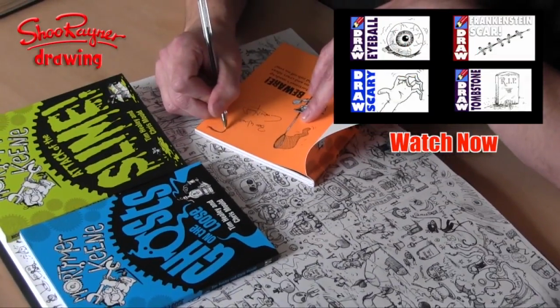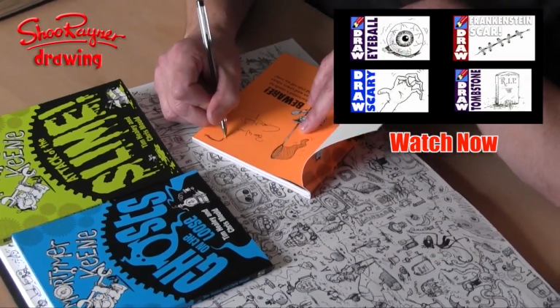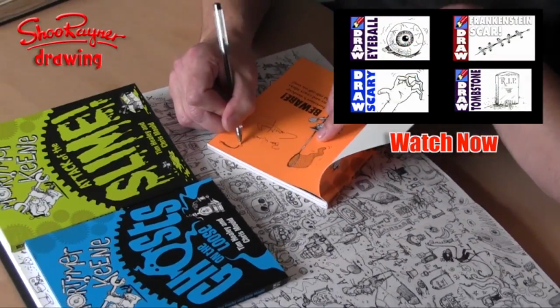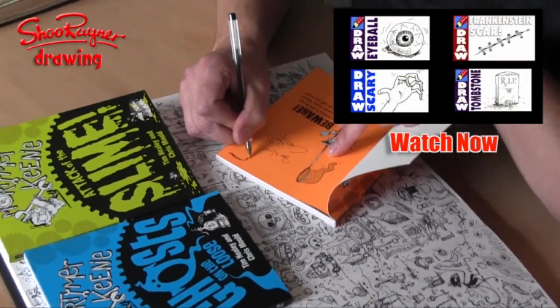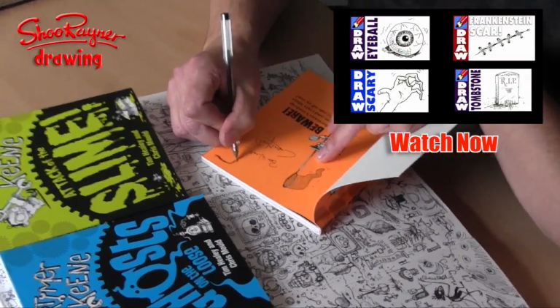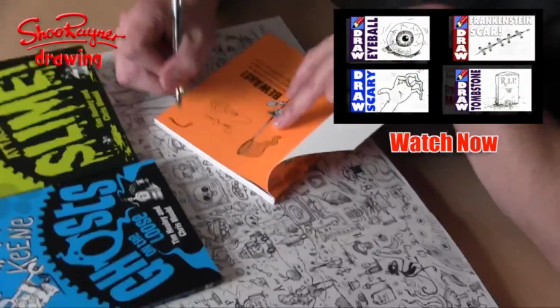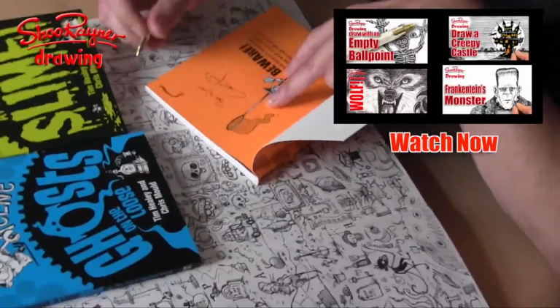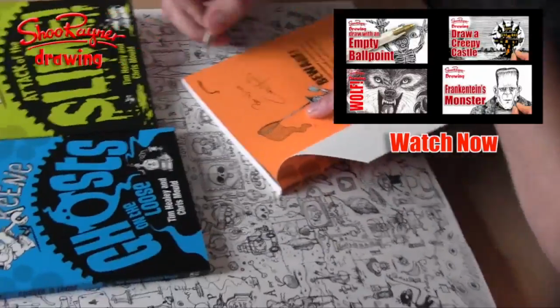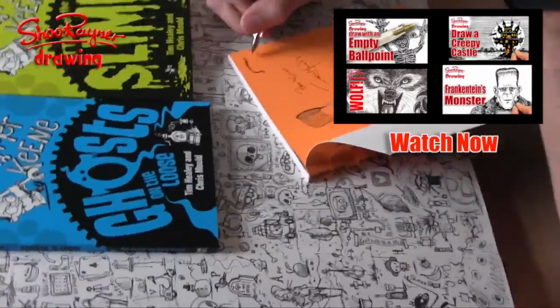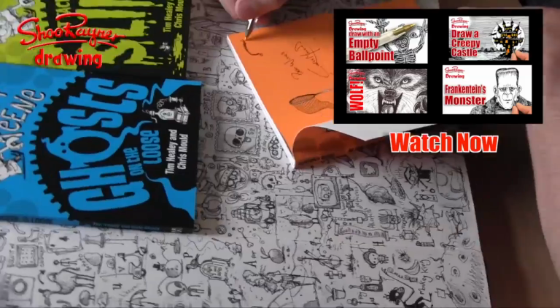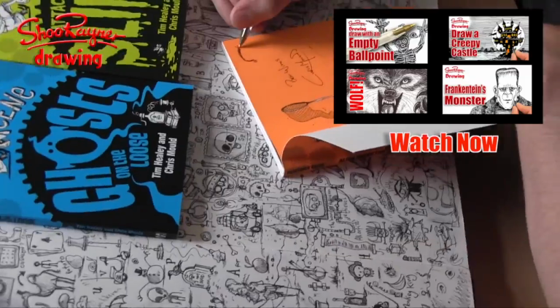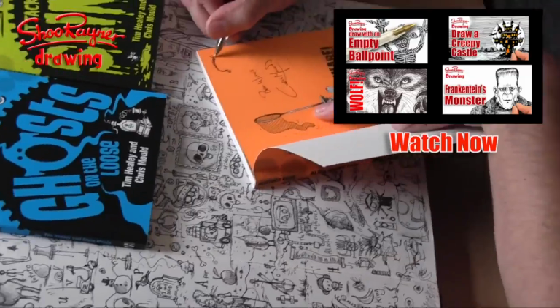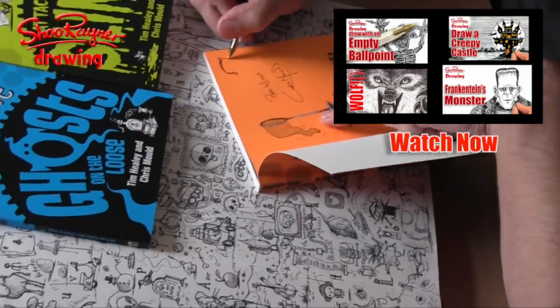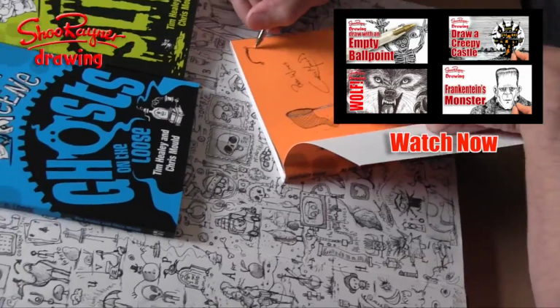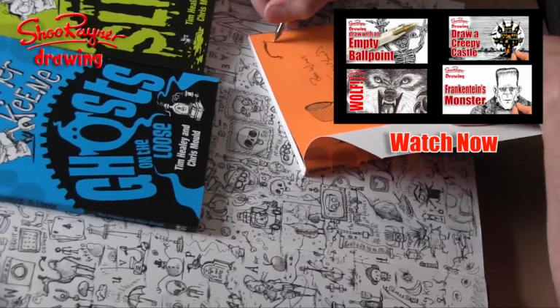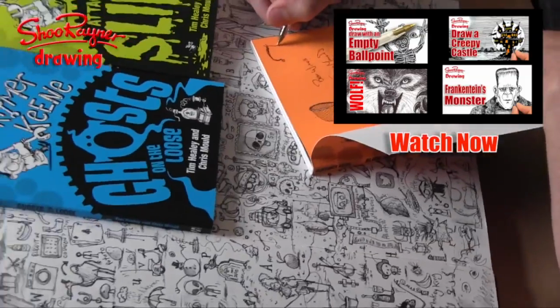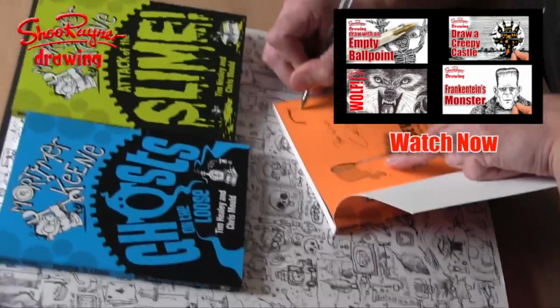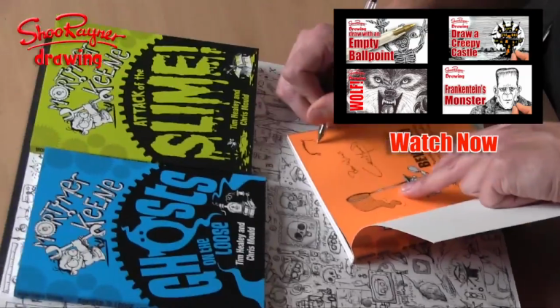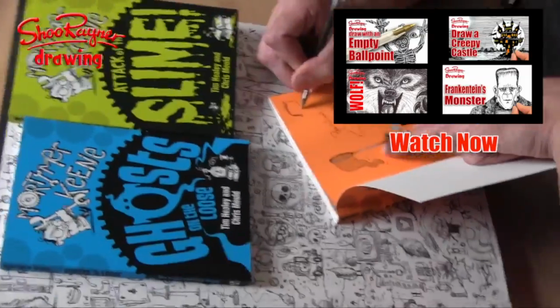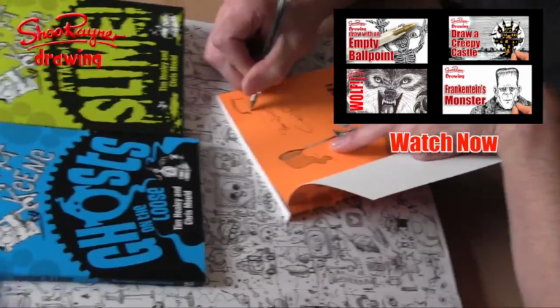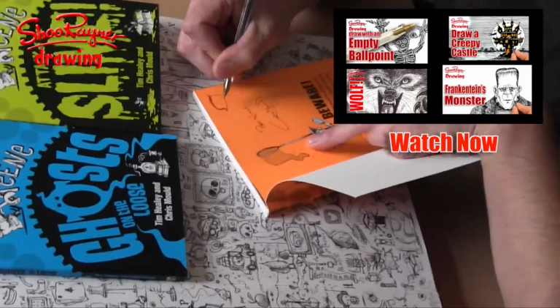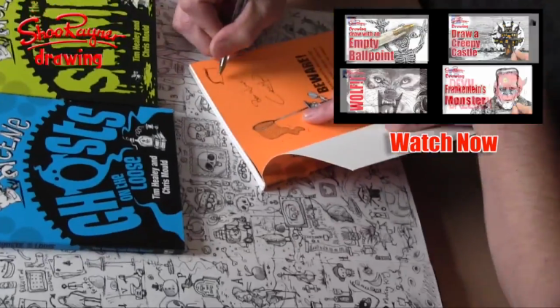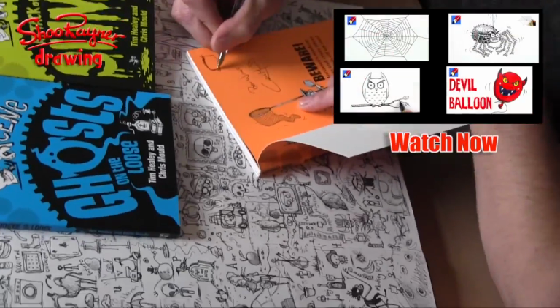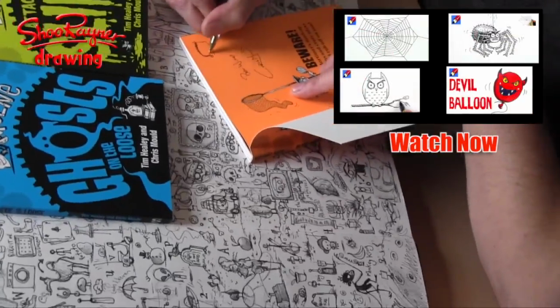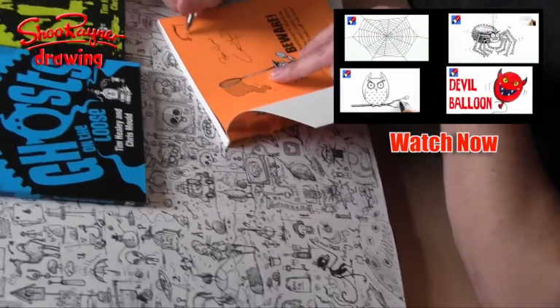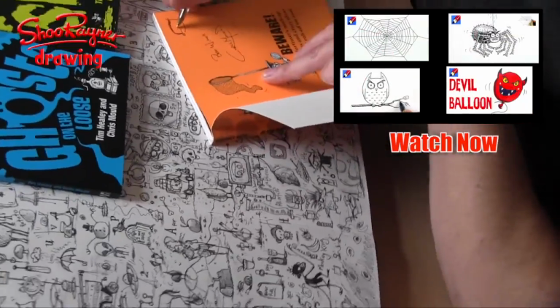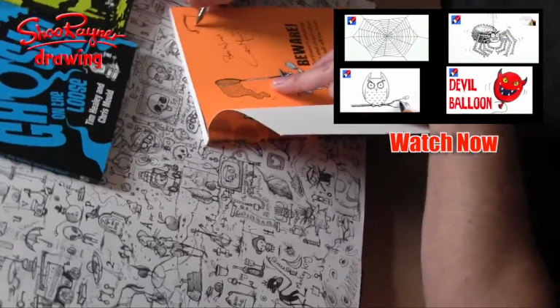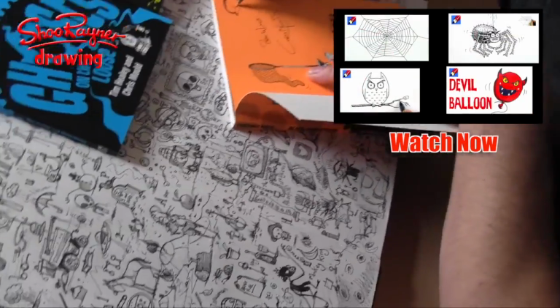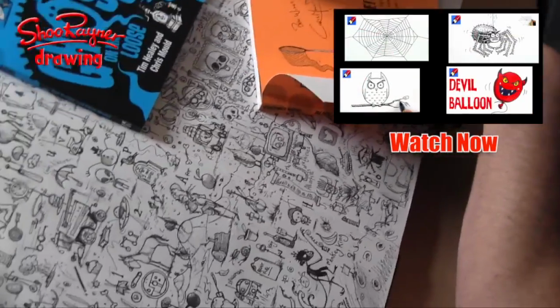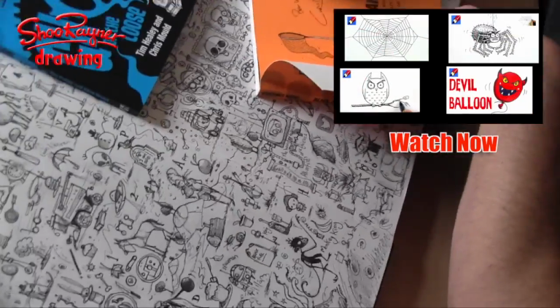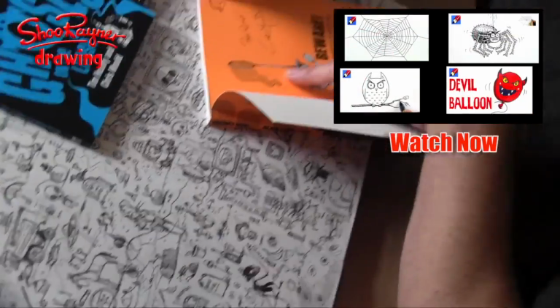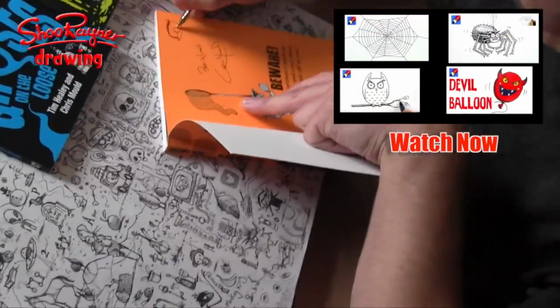Here you can see the fabulous illustrator Chris Mould, who we met in my last video, signing some books.